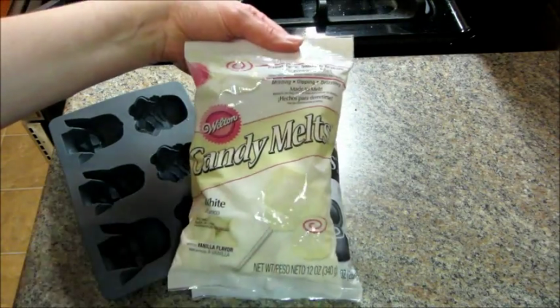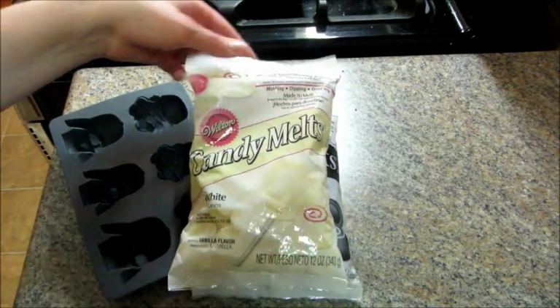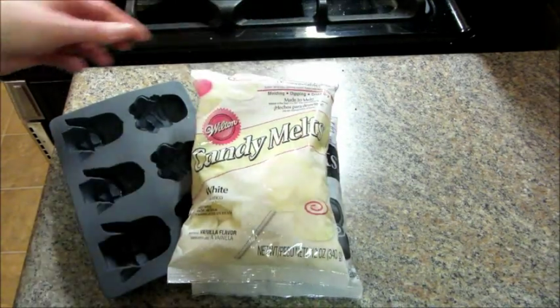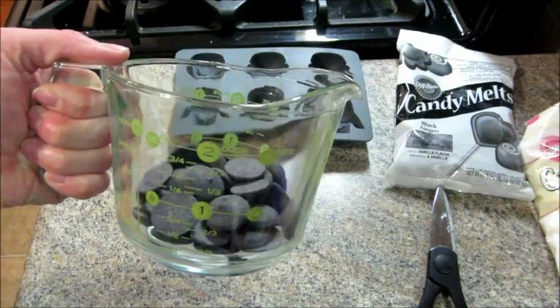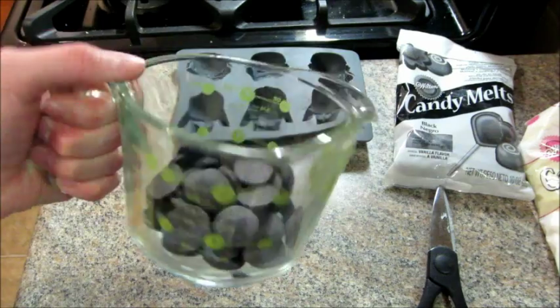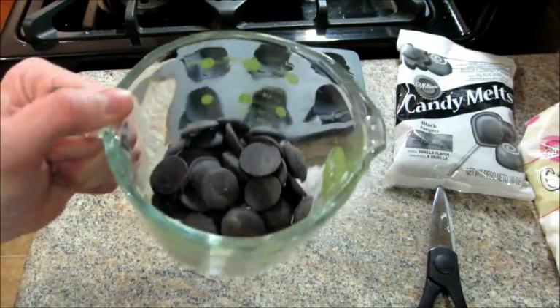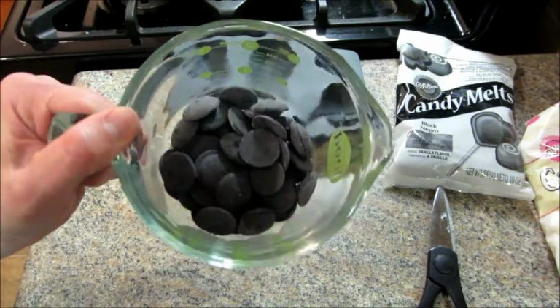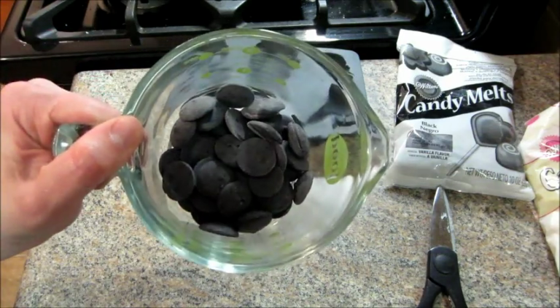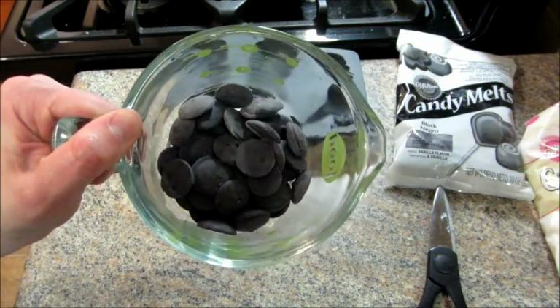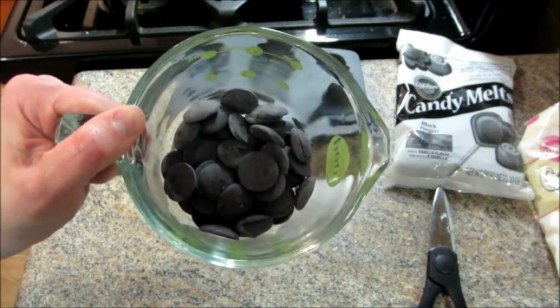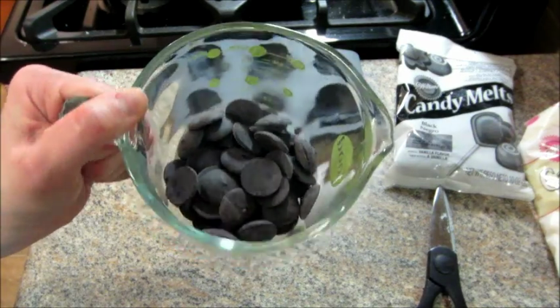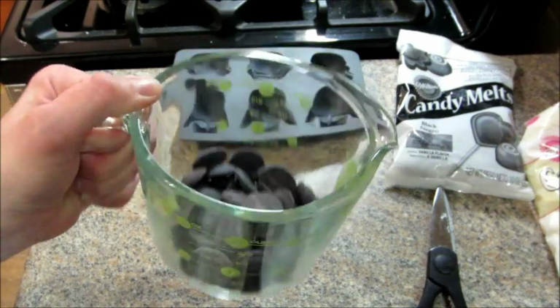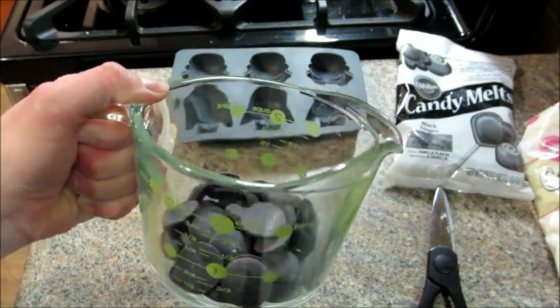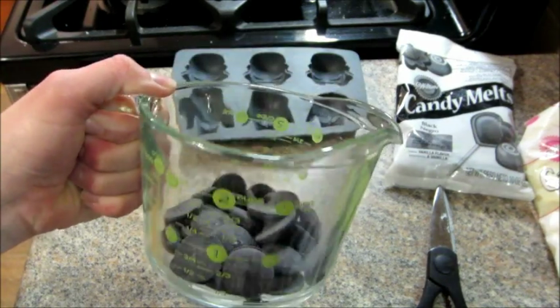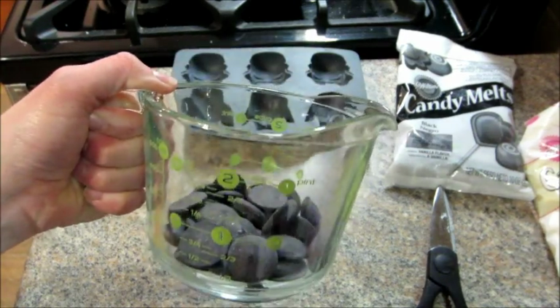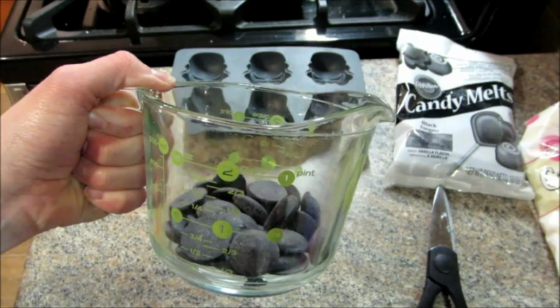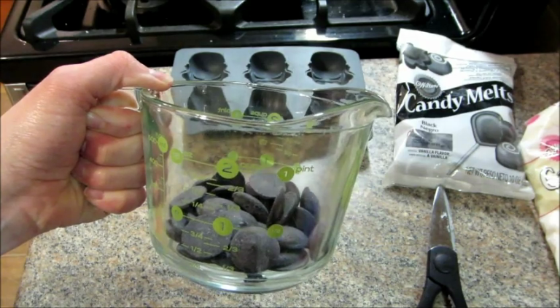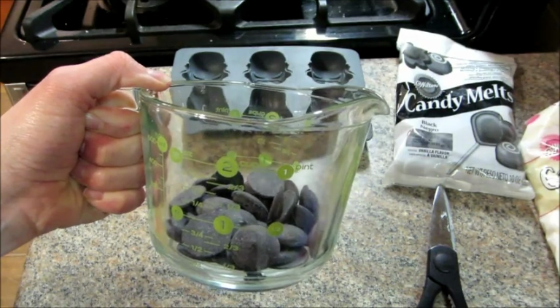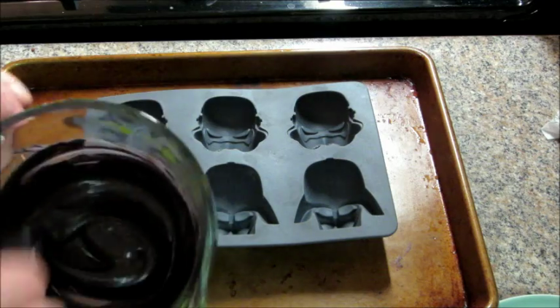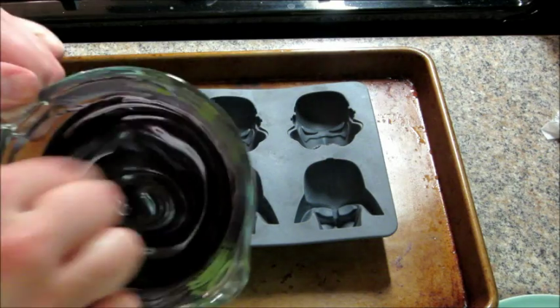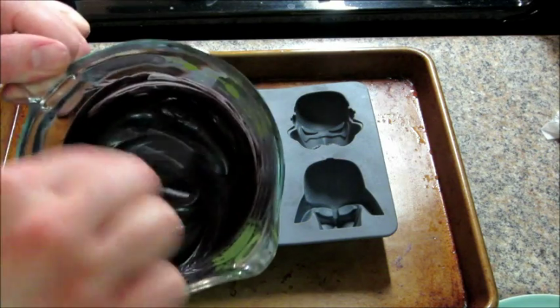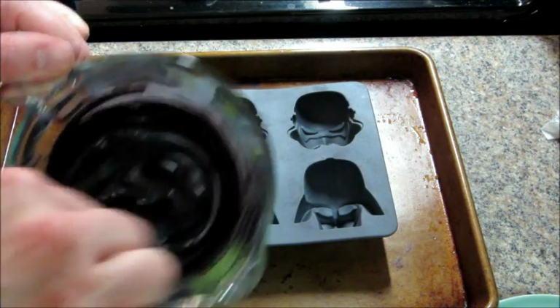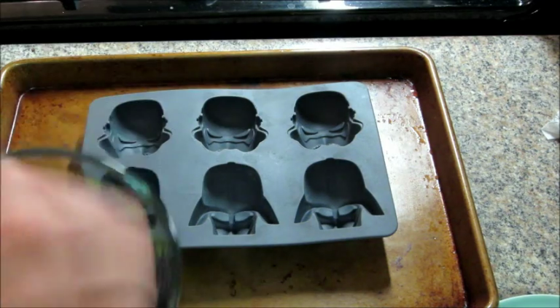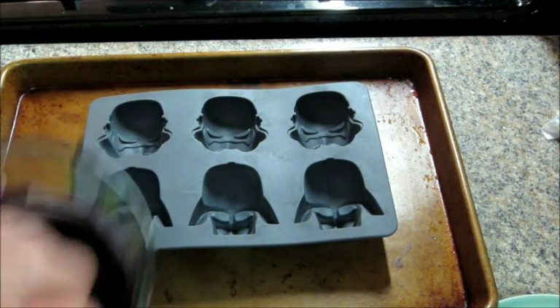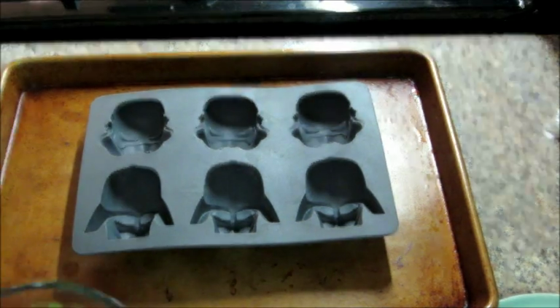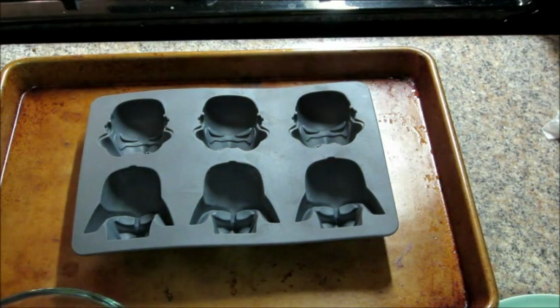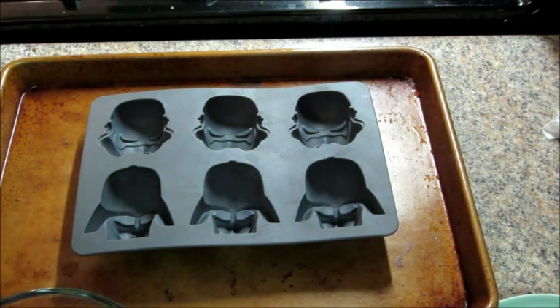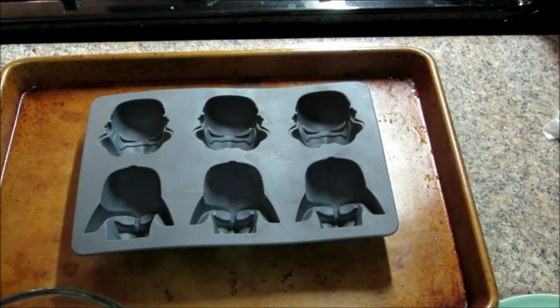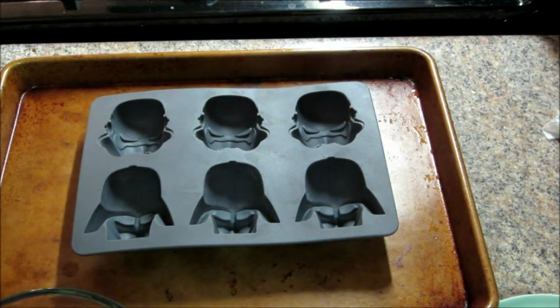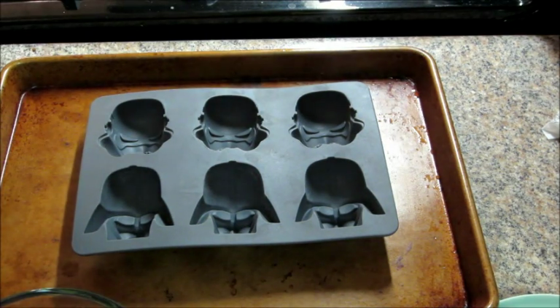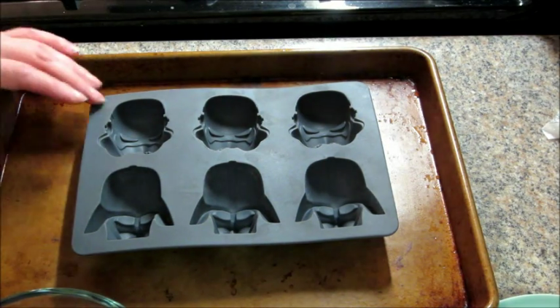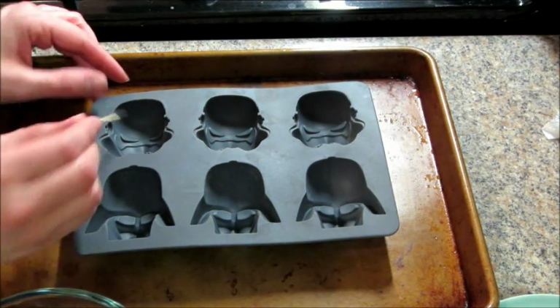You just want to follow the instructions when melting those on the bag. I just do like 30-second increments and keep stirring it until it's fully melted.